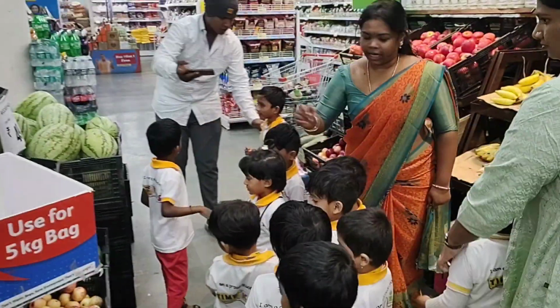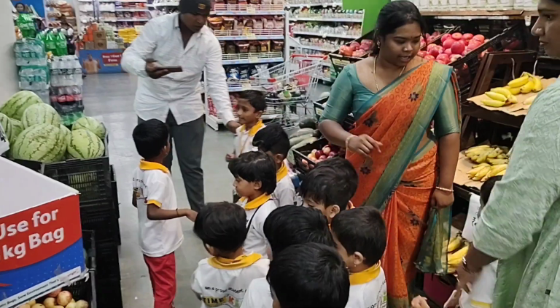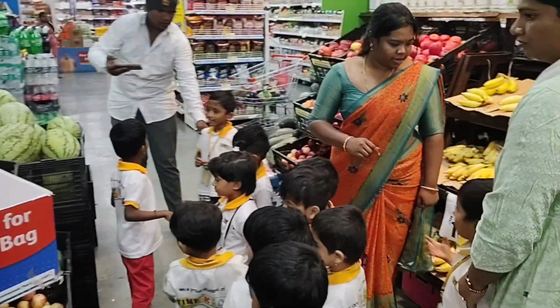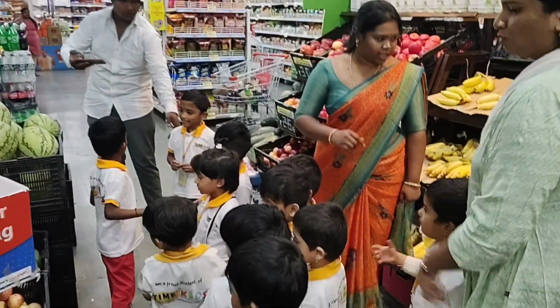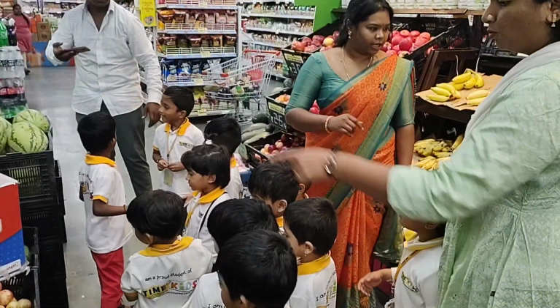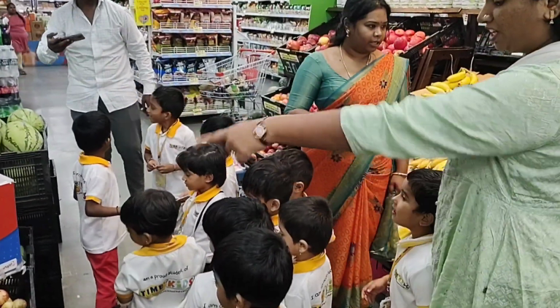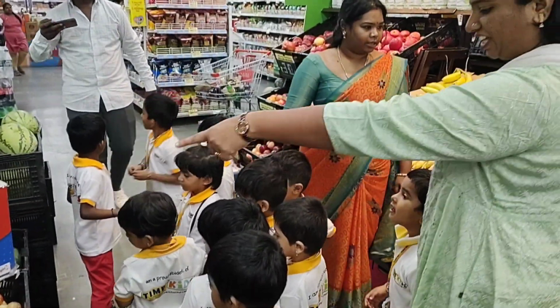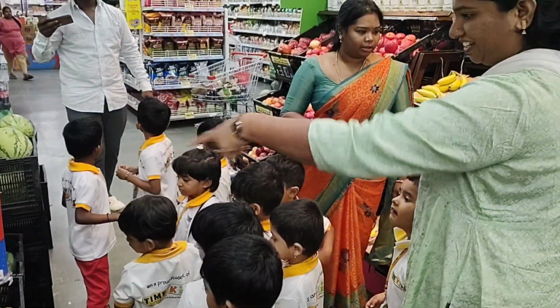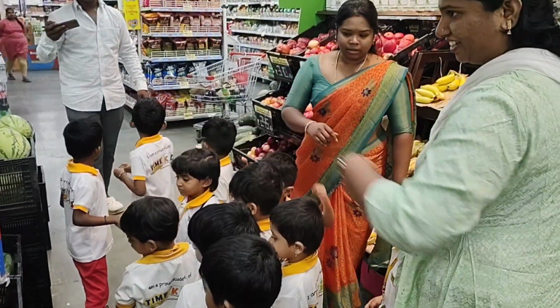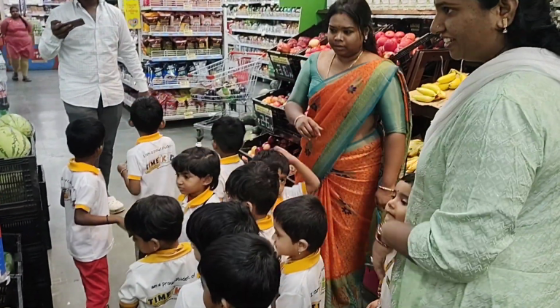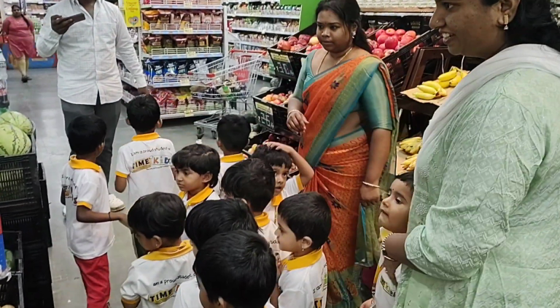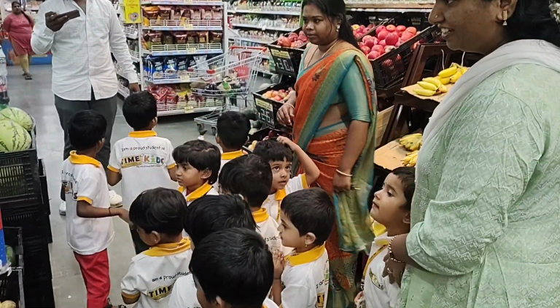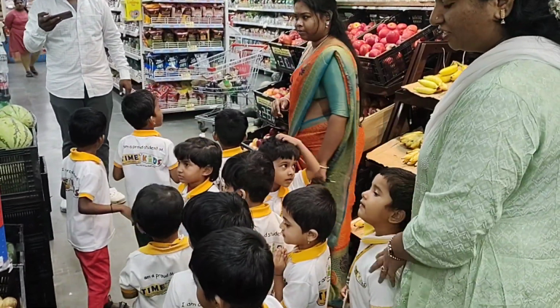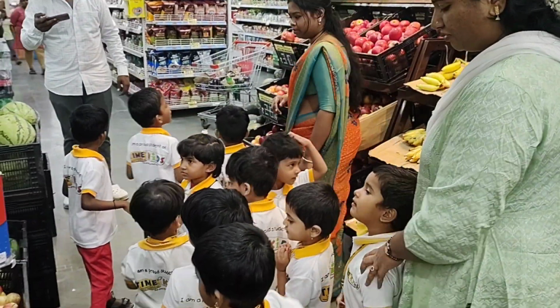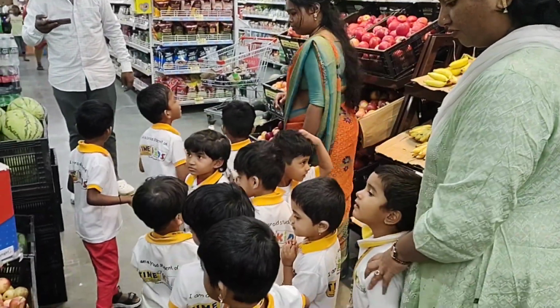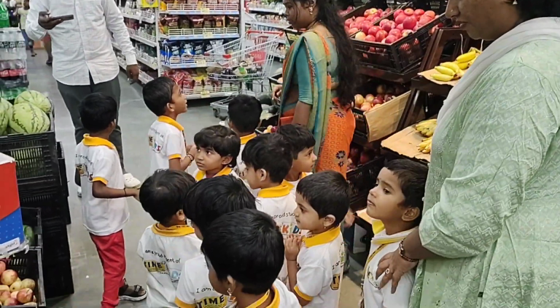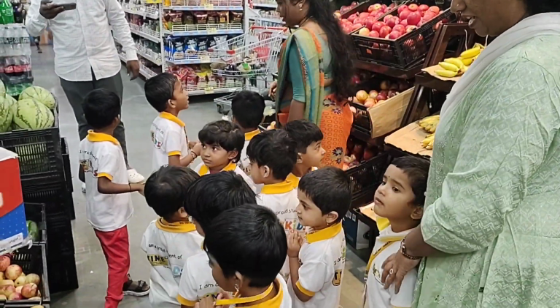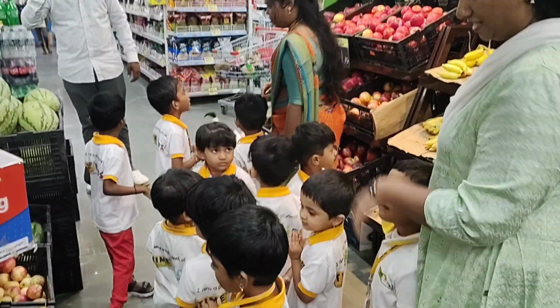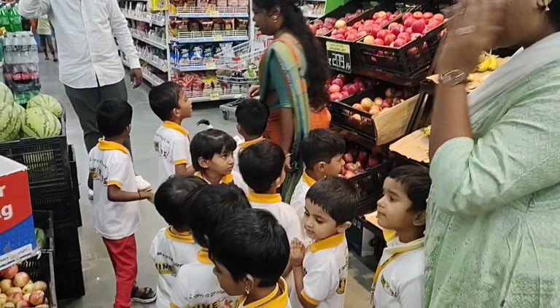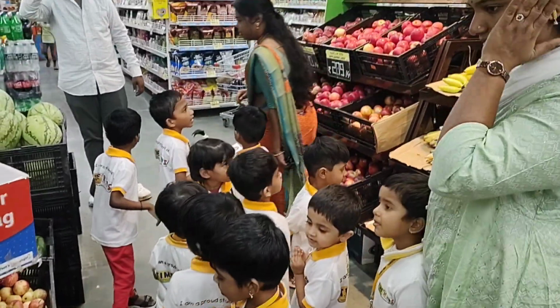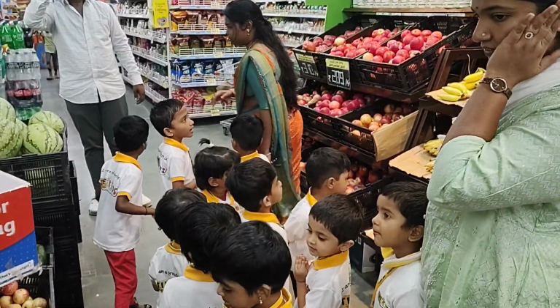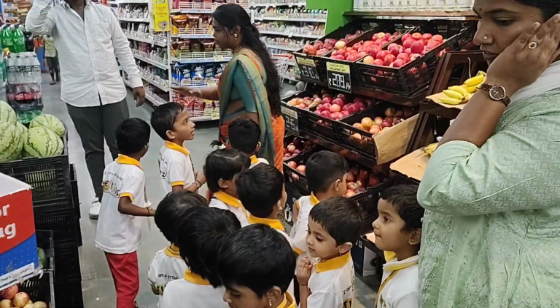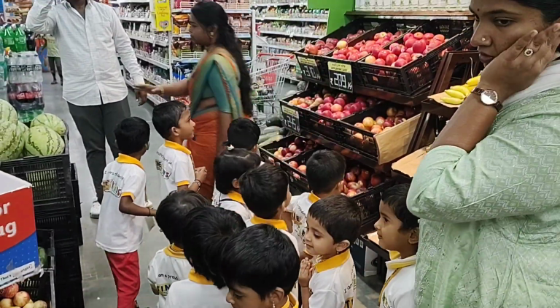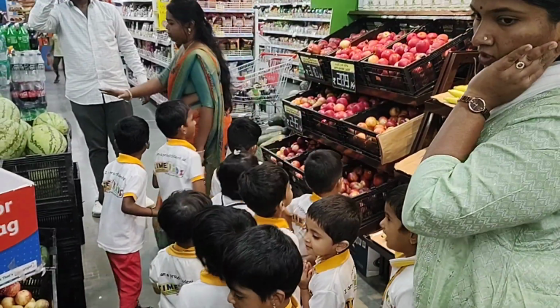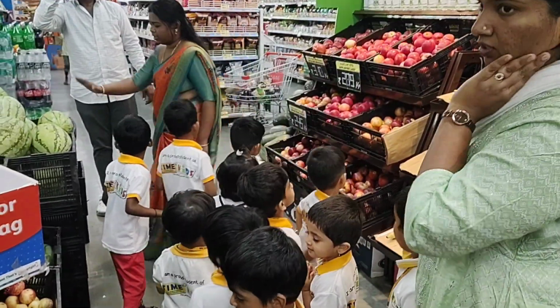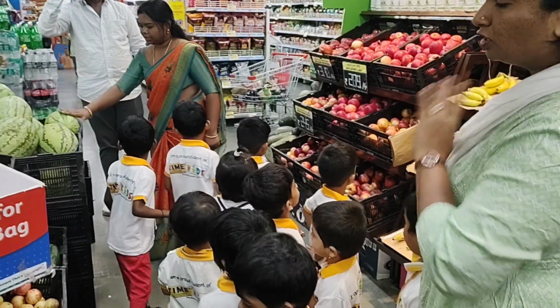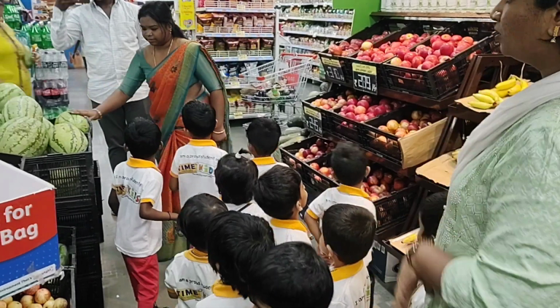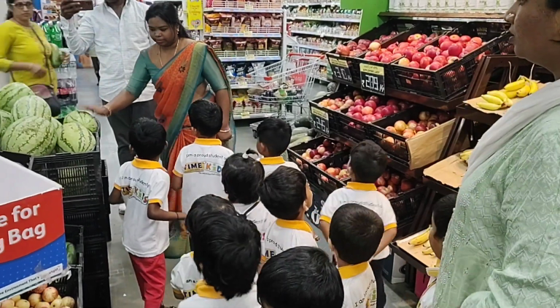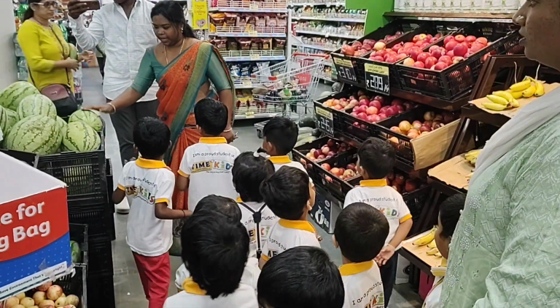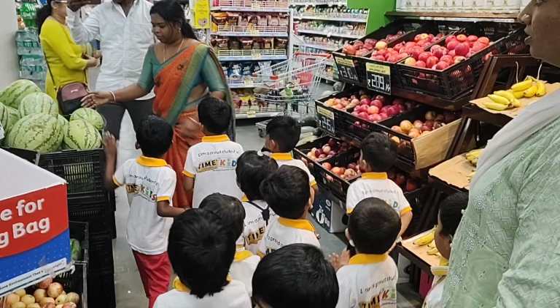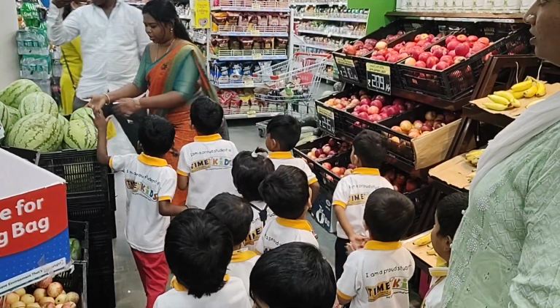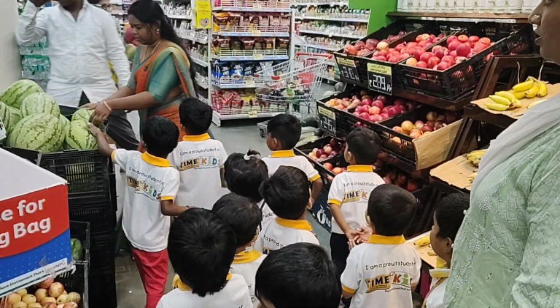Avocado. Here, can you see? Pomegranate. Yes. Big watermelon.